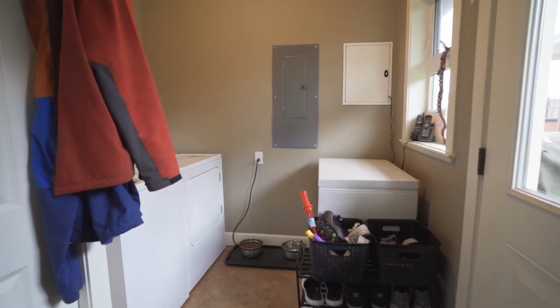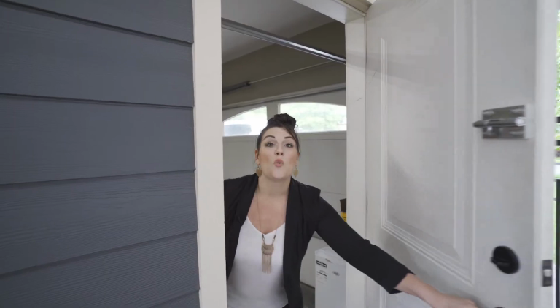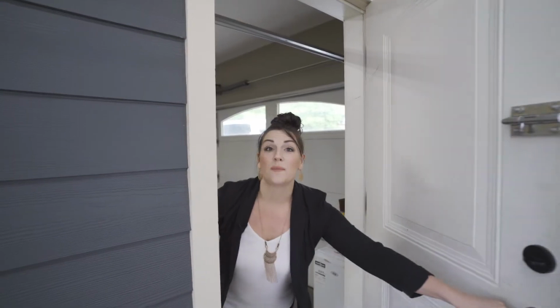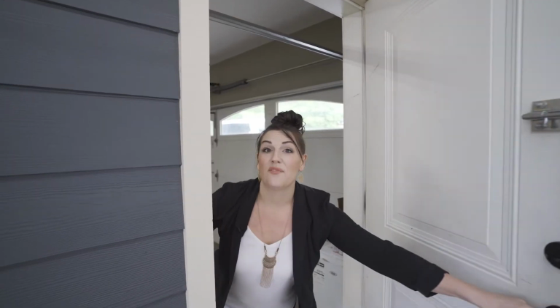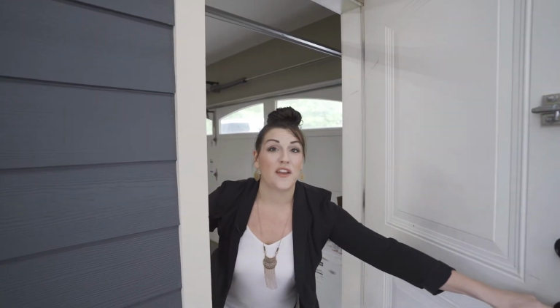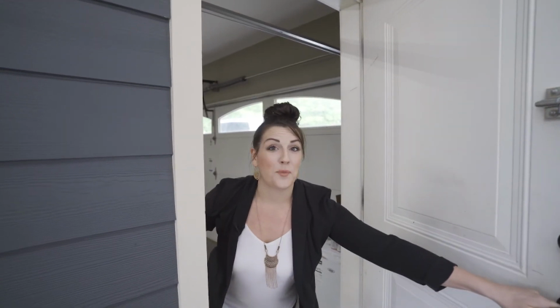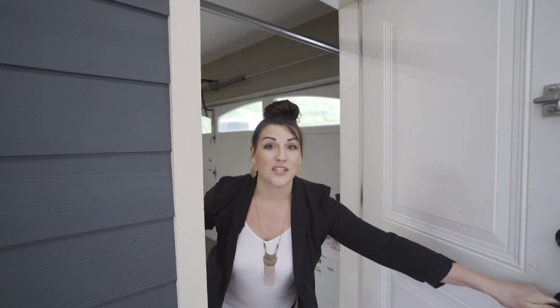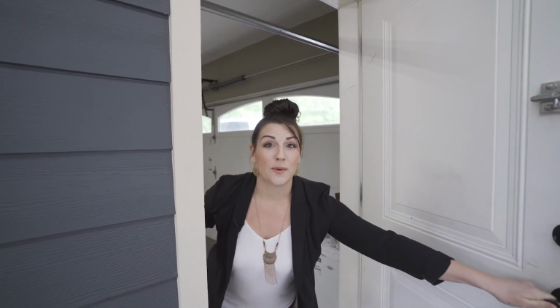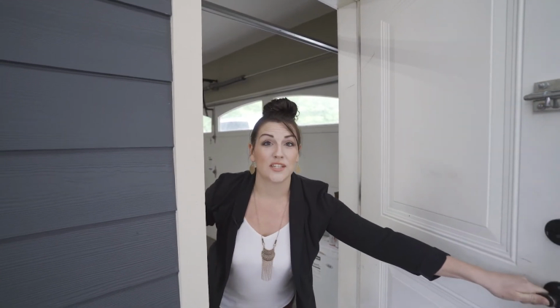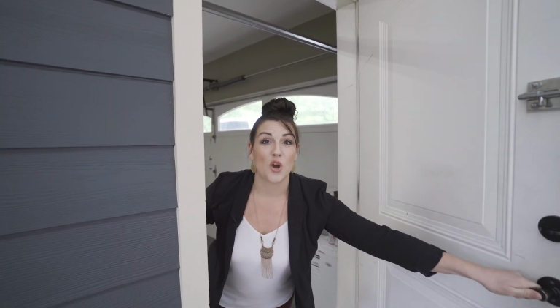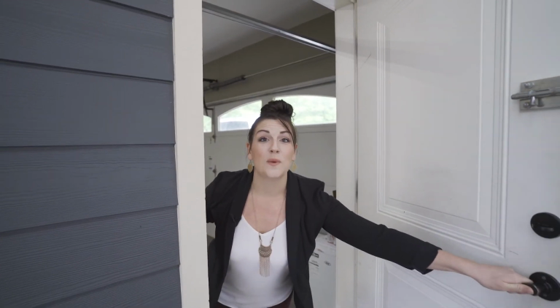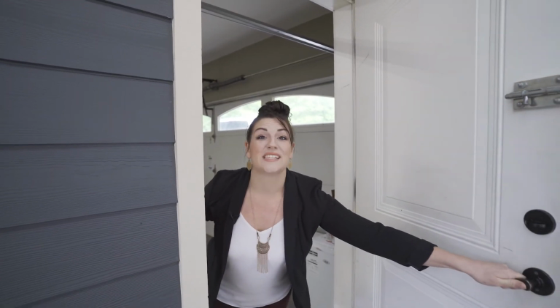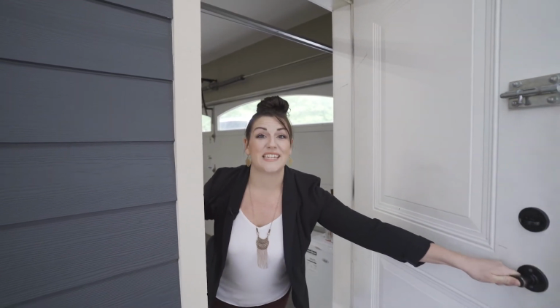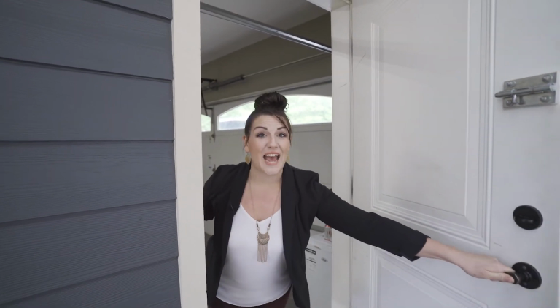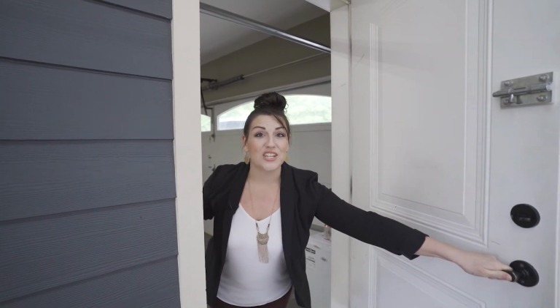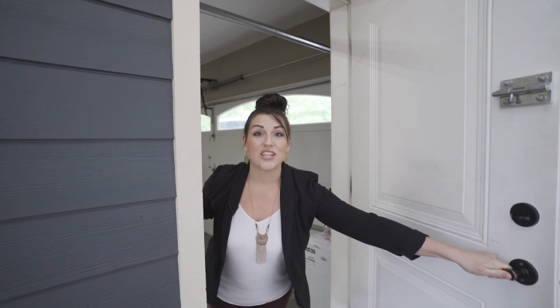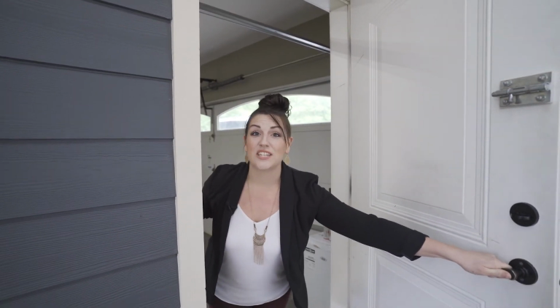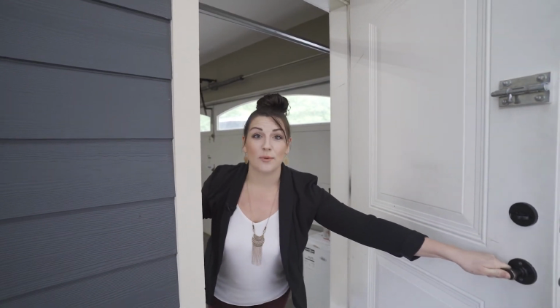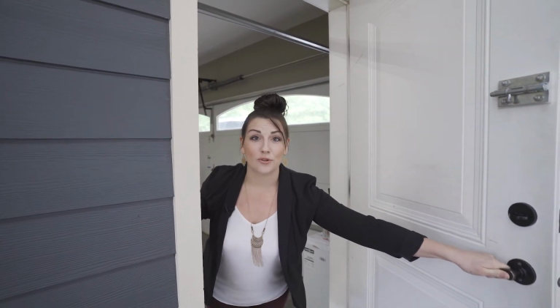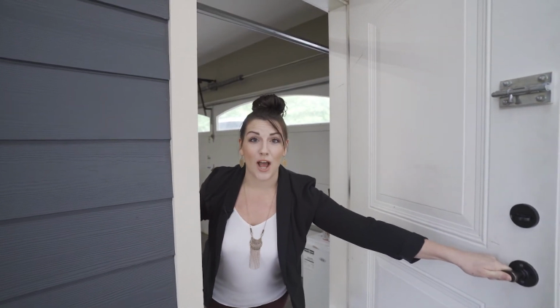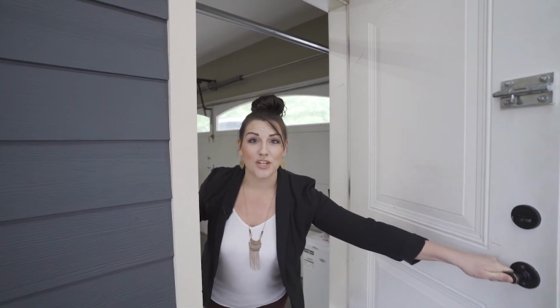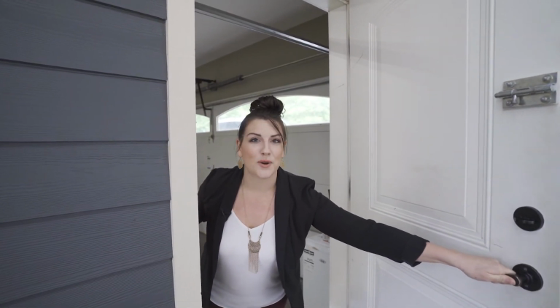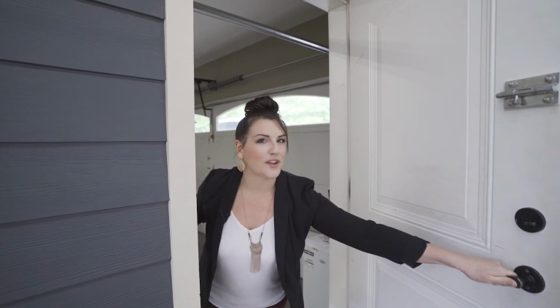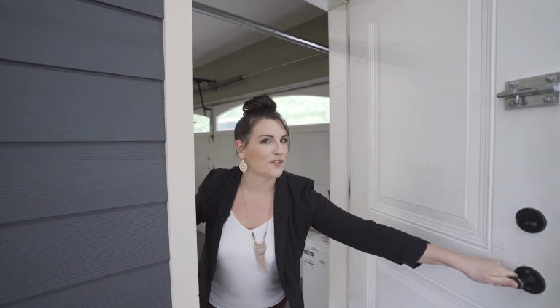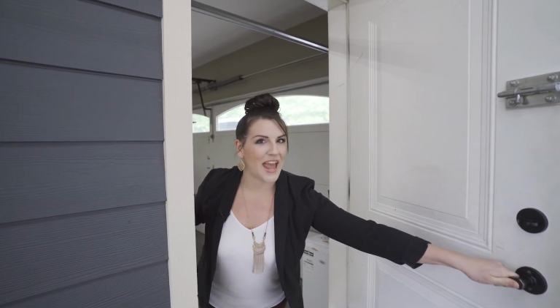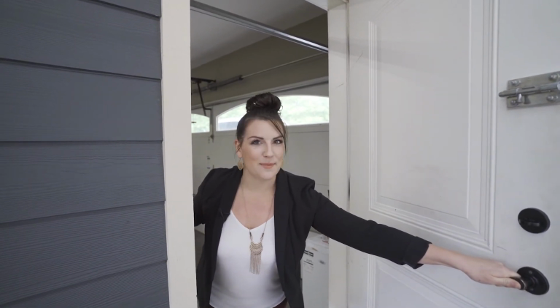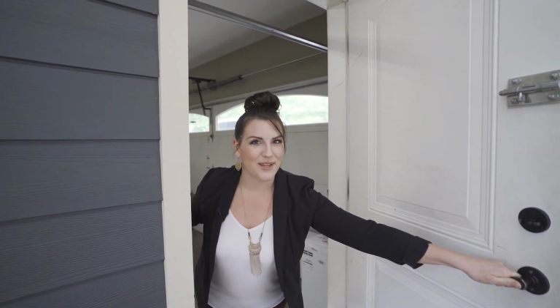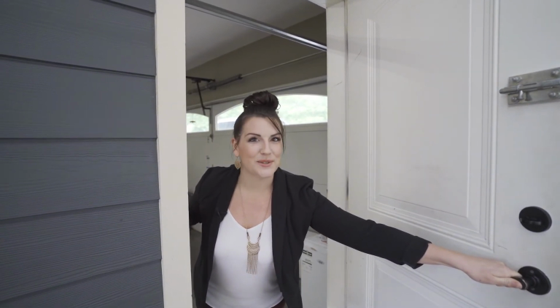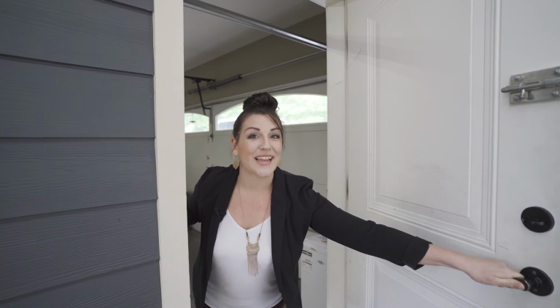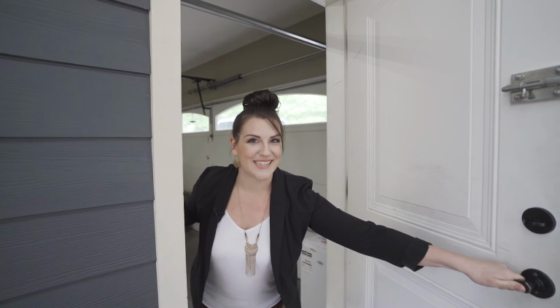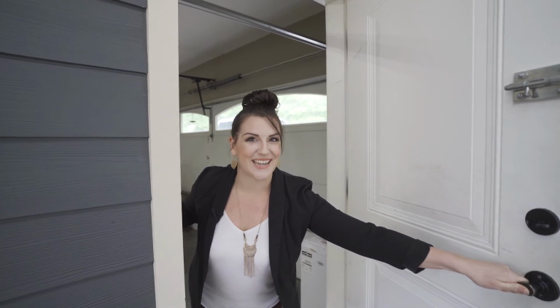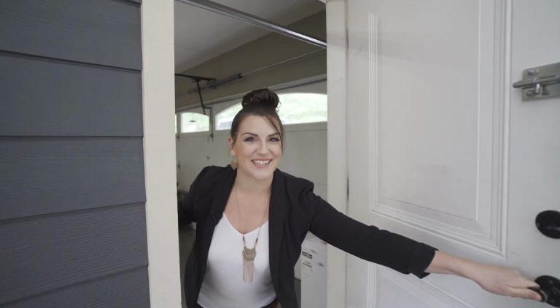One of my favorite parts about this home is the detached double garage, perfect for anybody who likes to tinker.